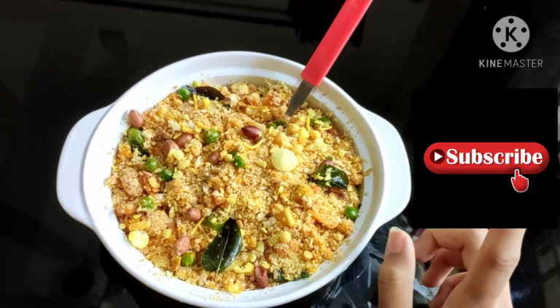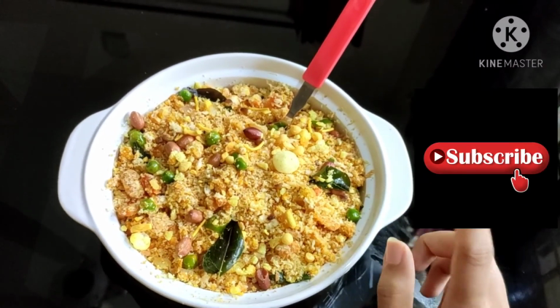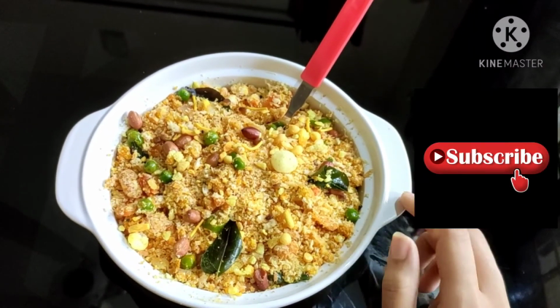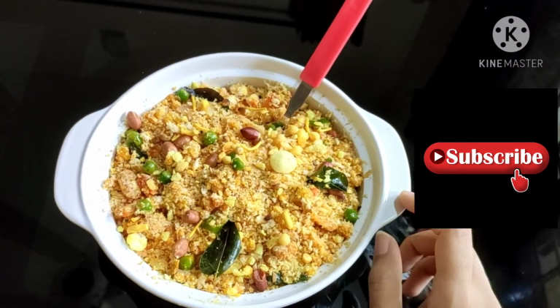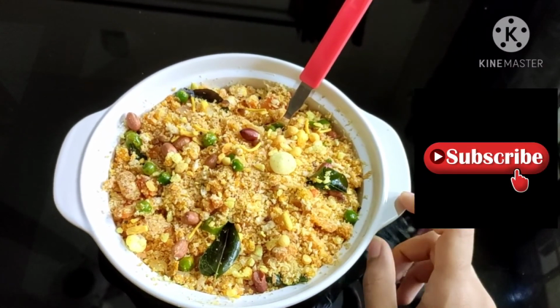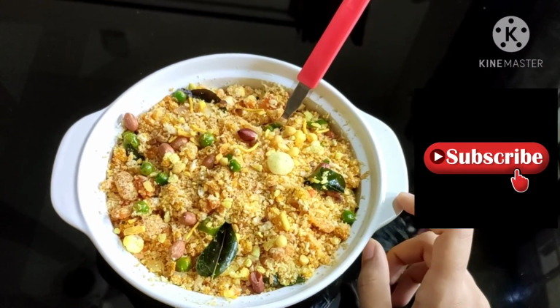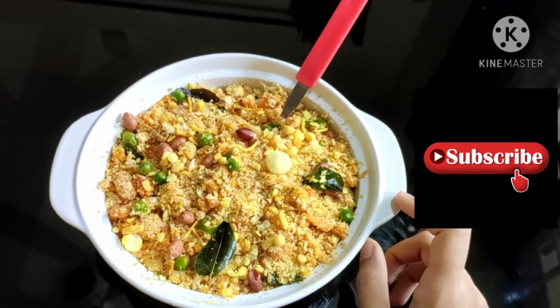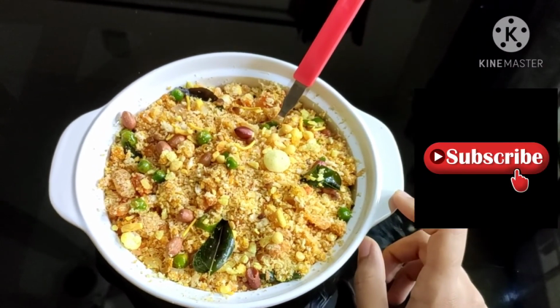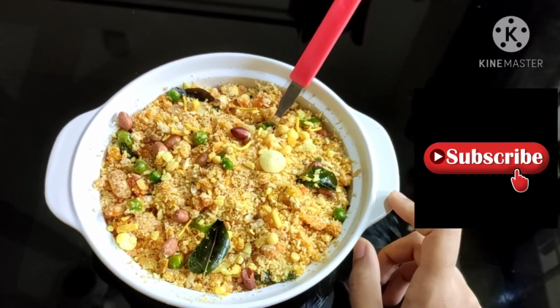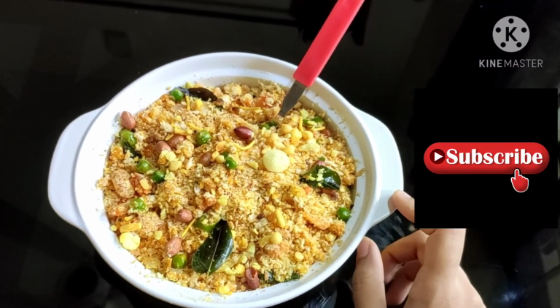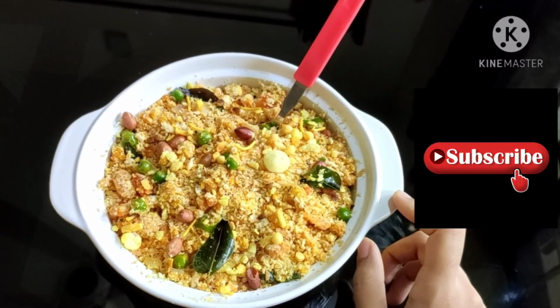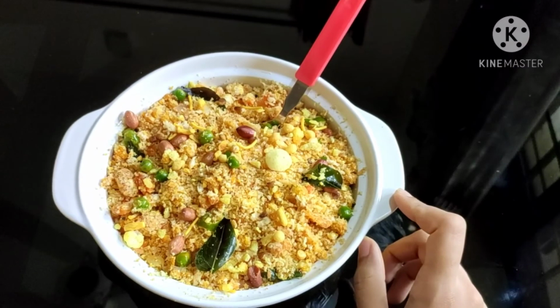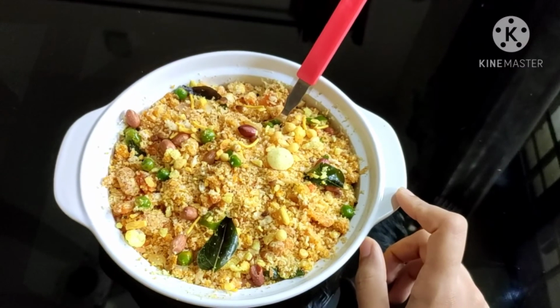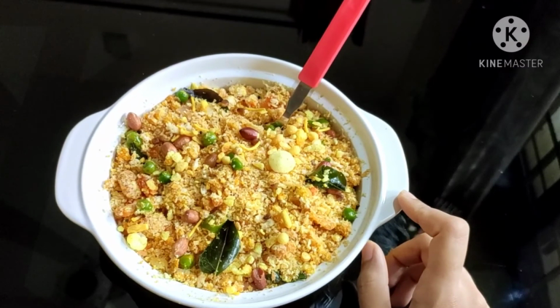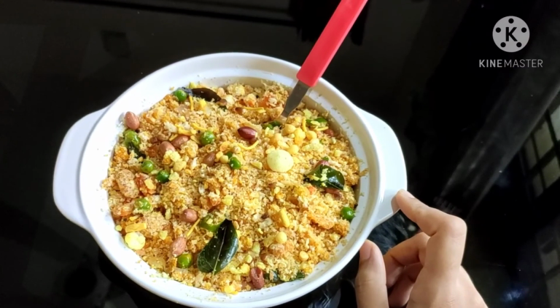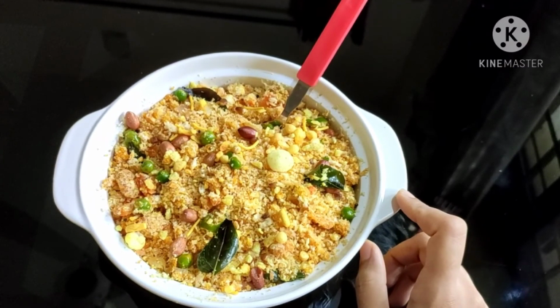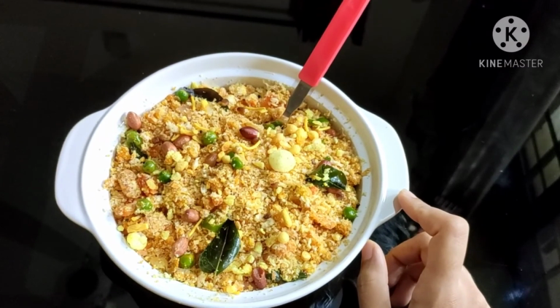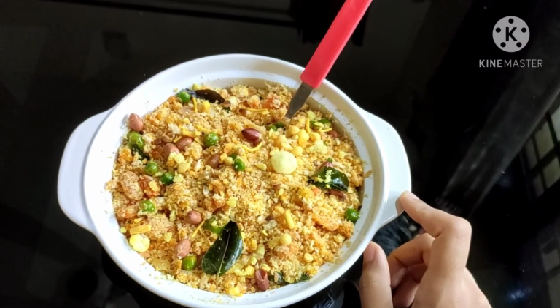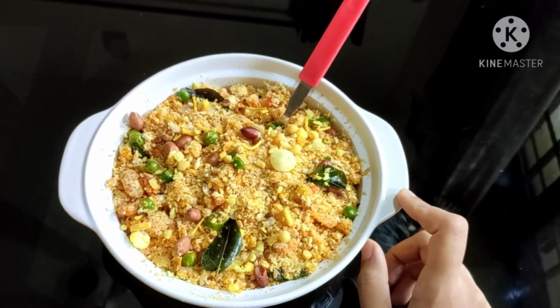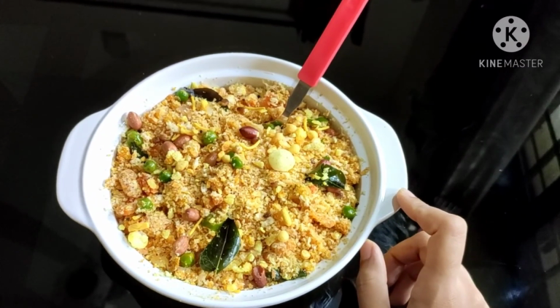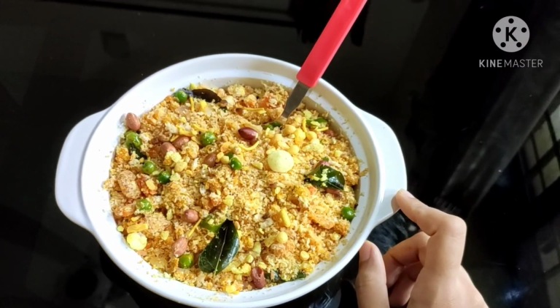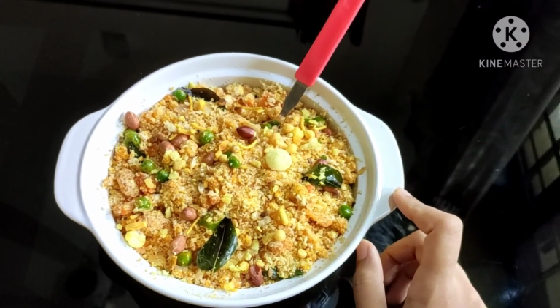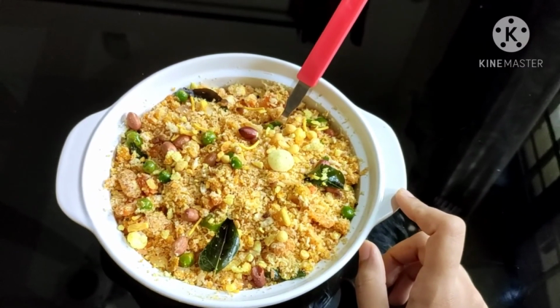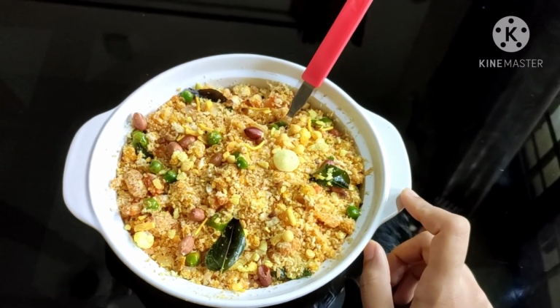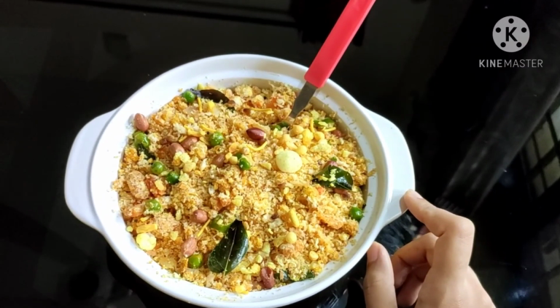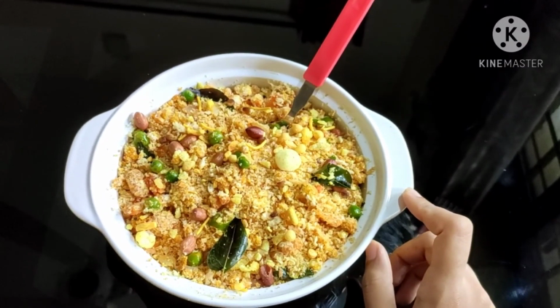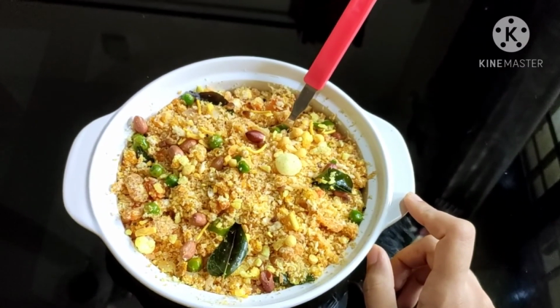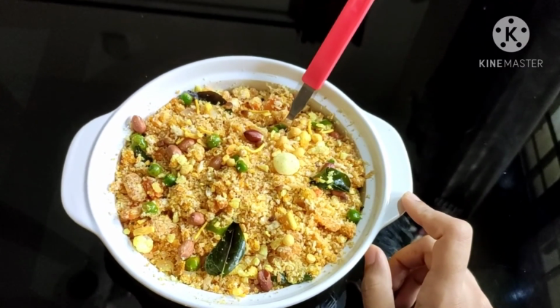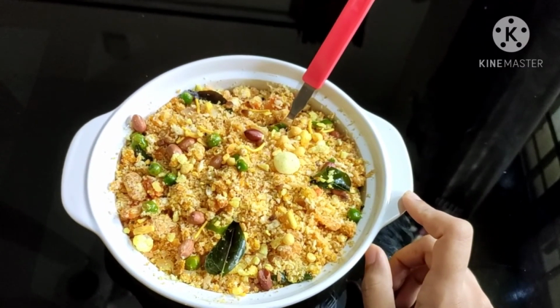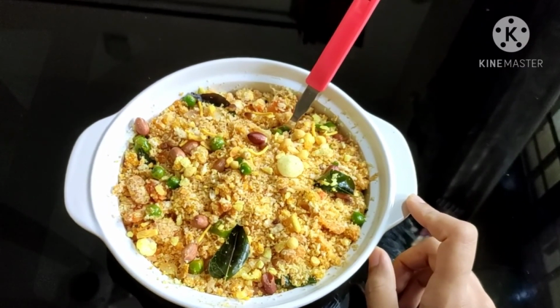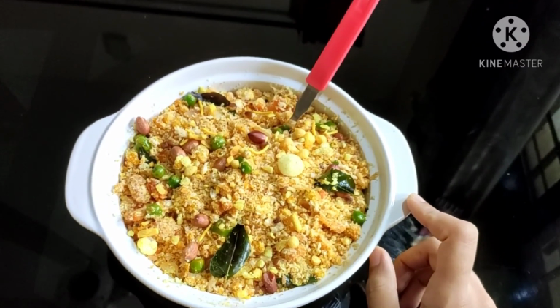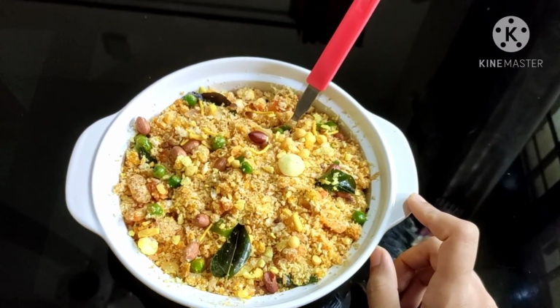Don't forget to press the bell icon. See you in another new video — bye, take care, and thanks for watching!